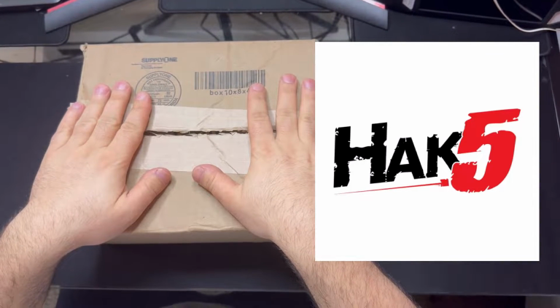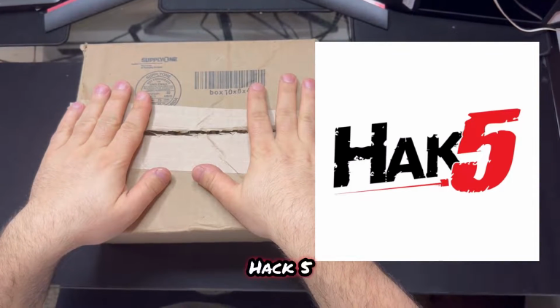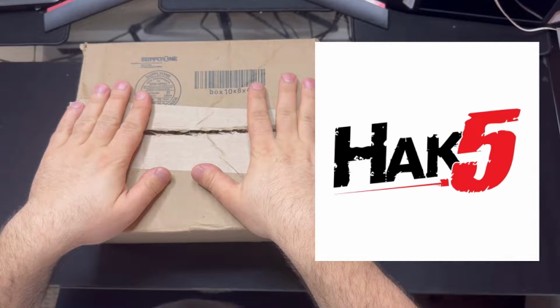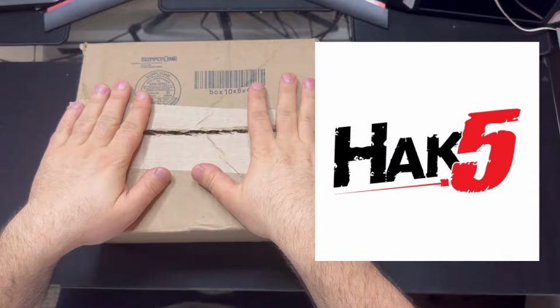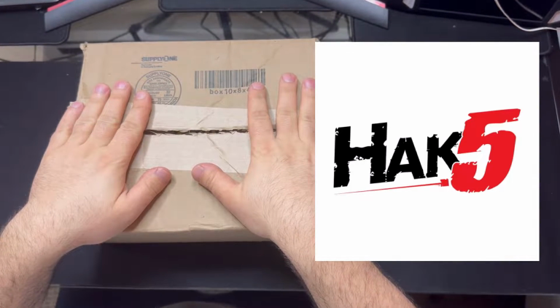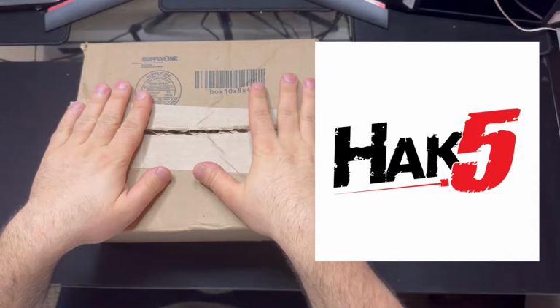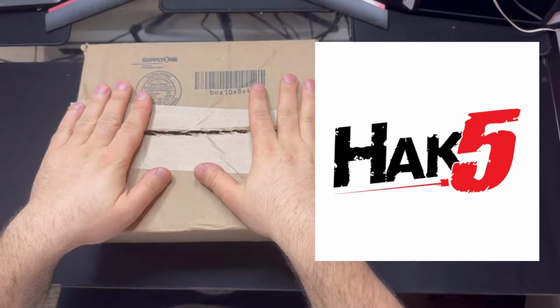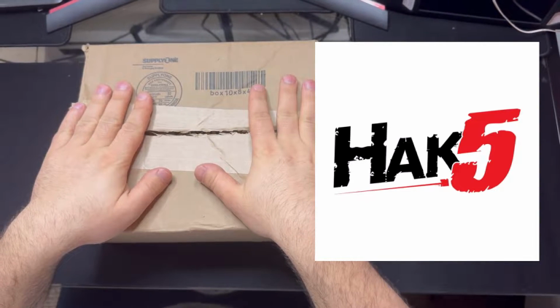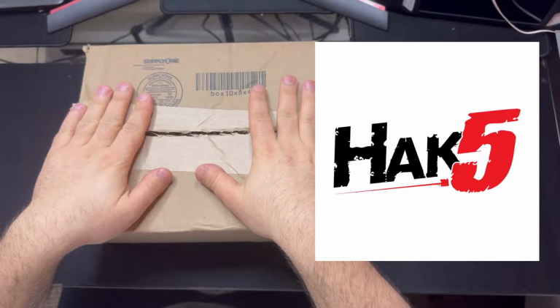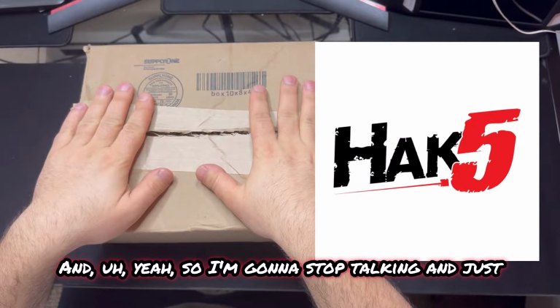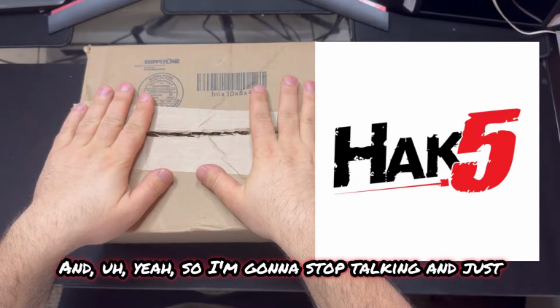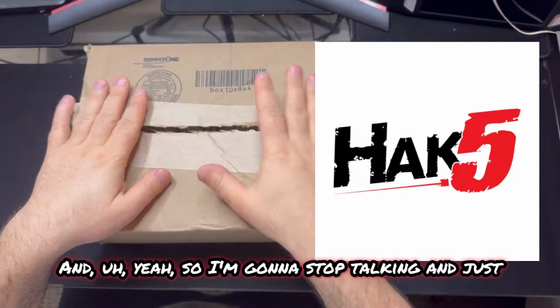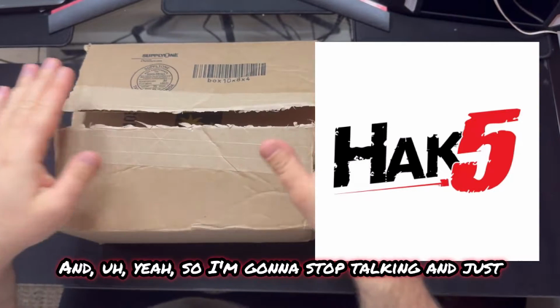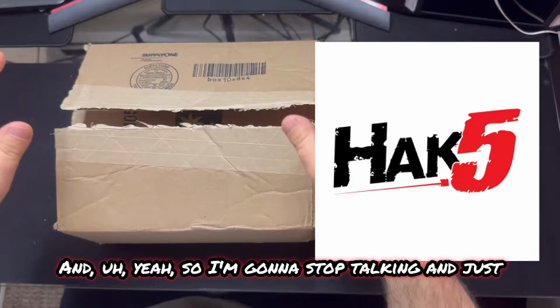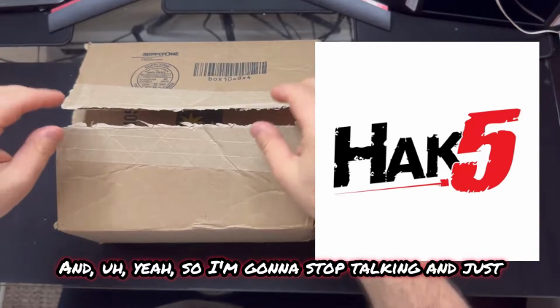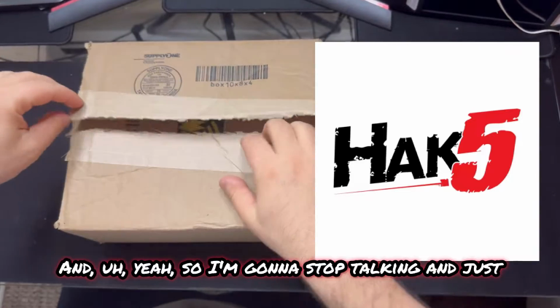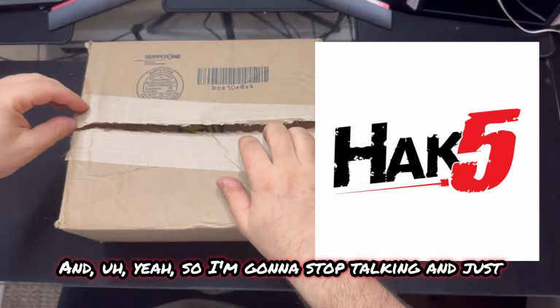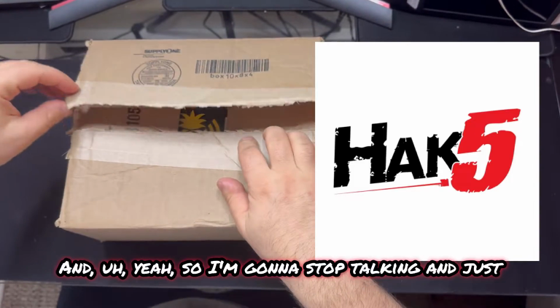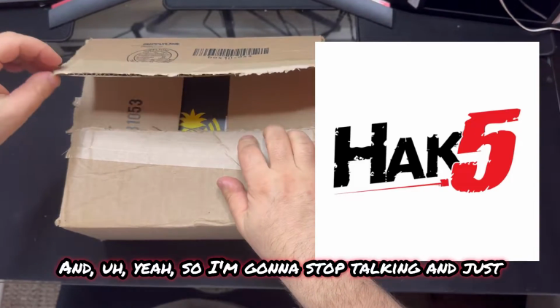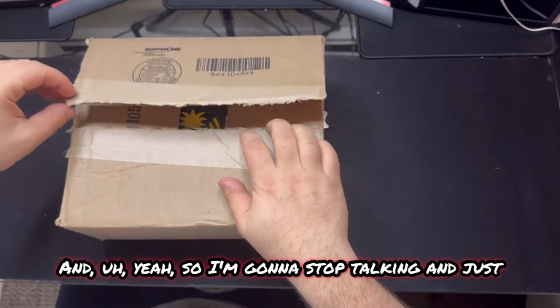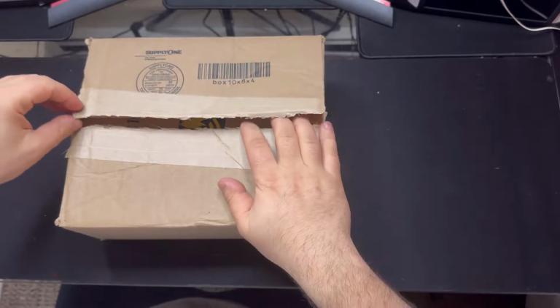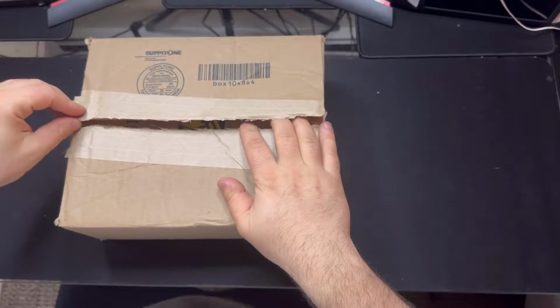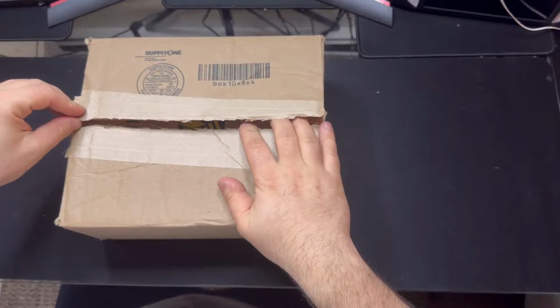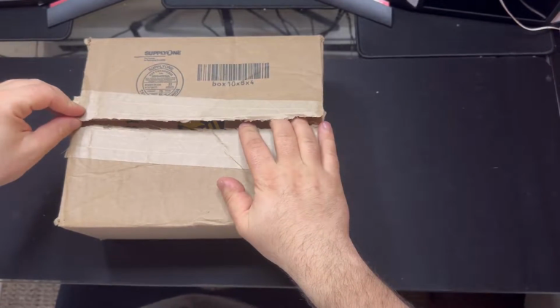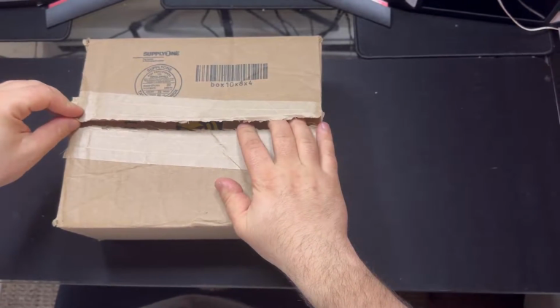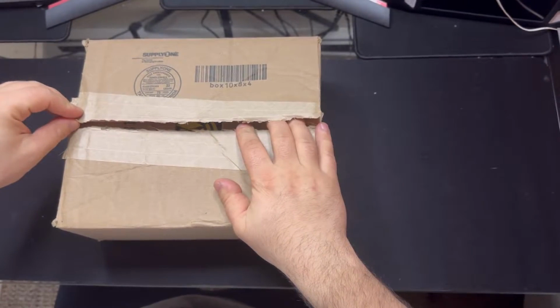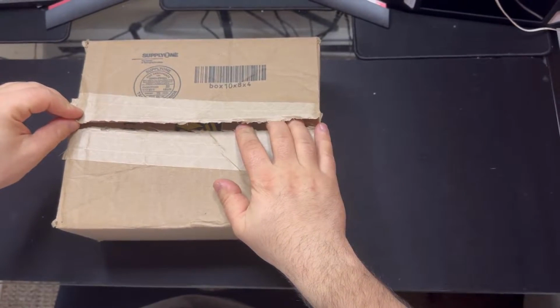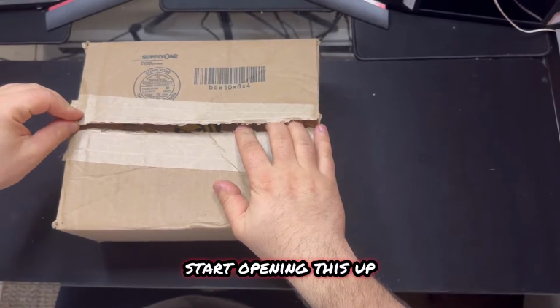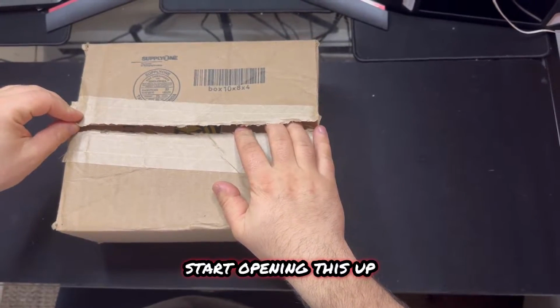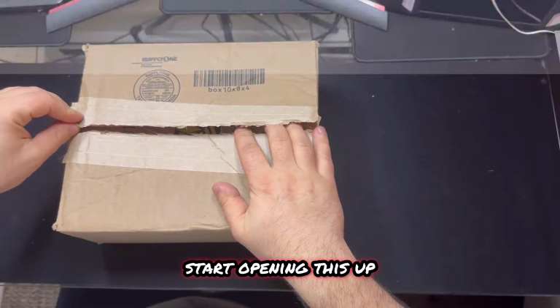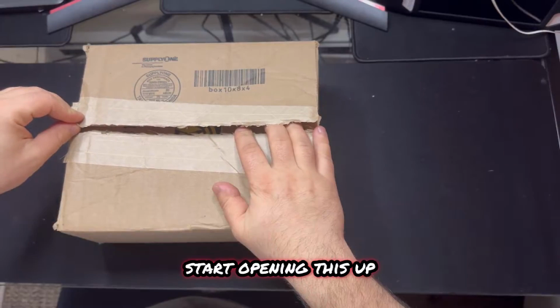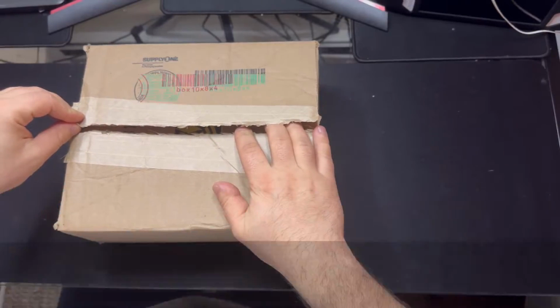This is from Hak5. And I'm going to stop talking and just start opening this up.